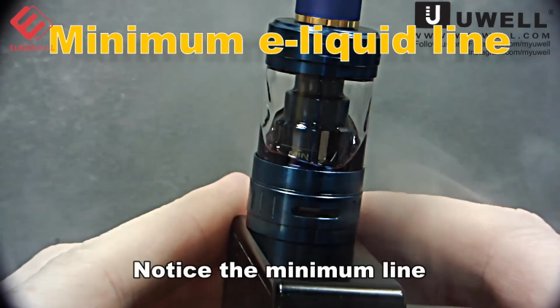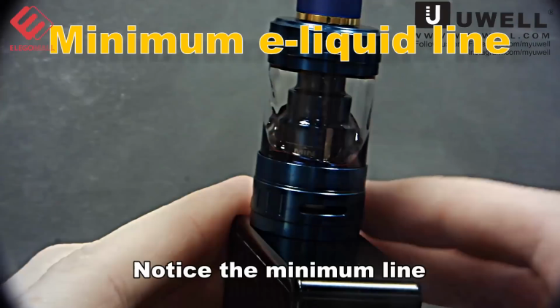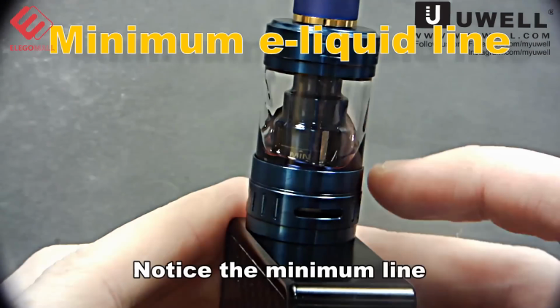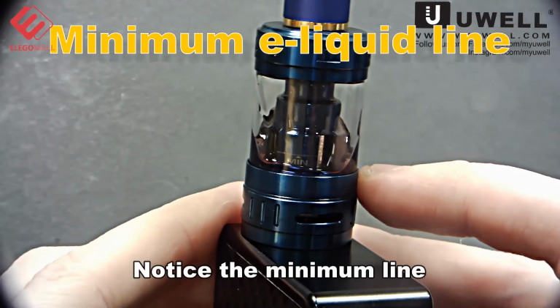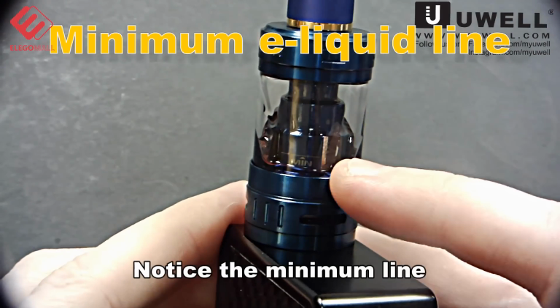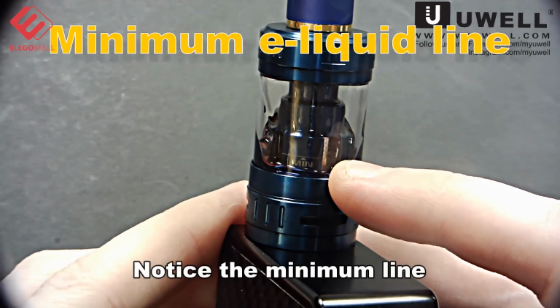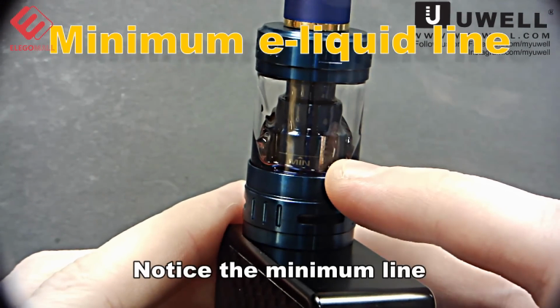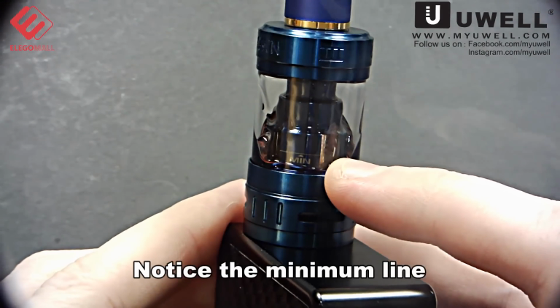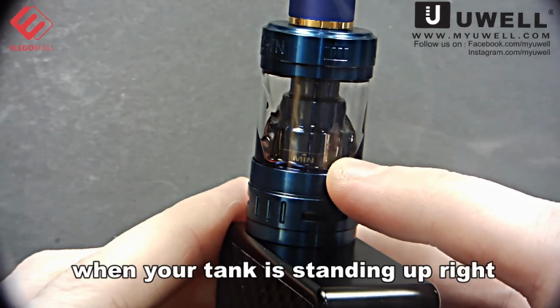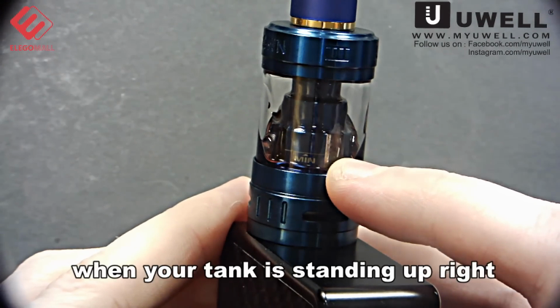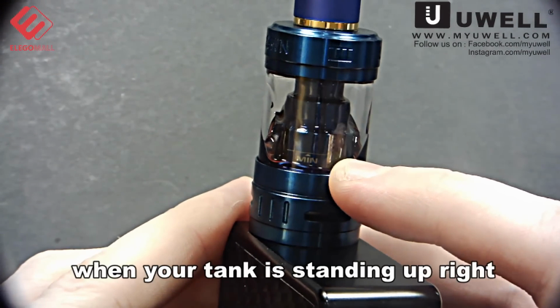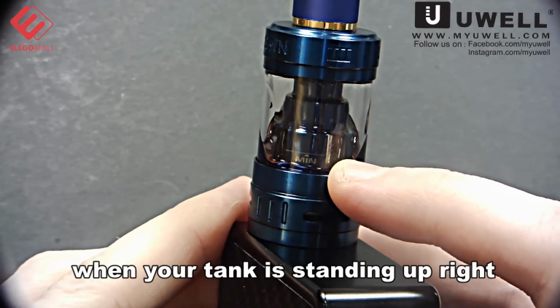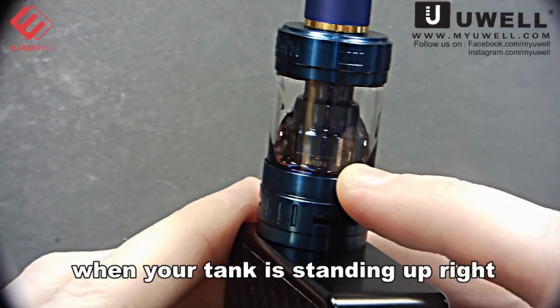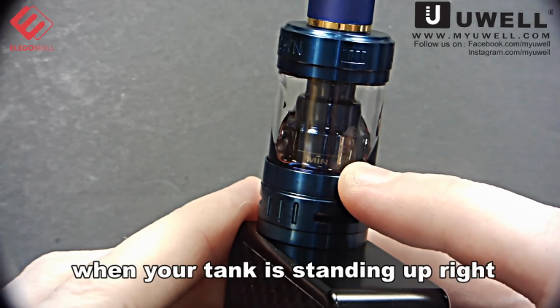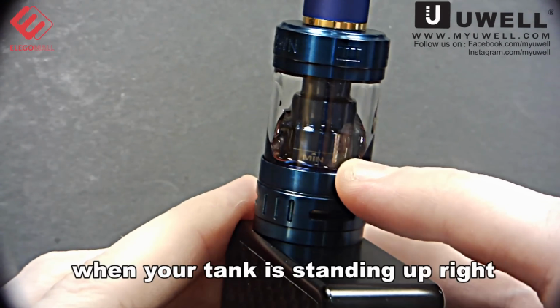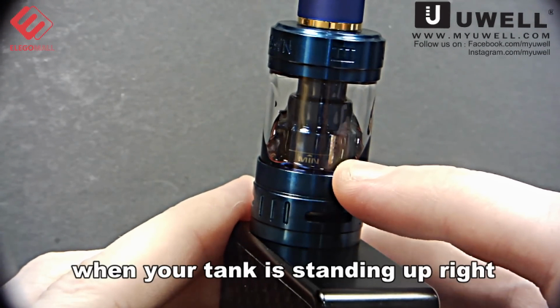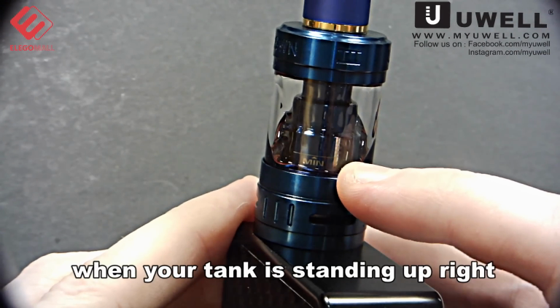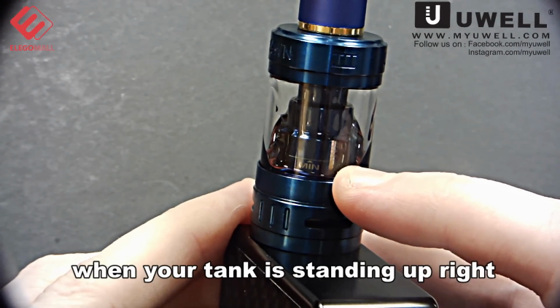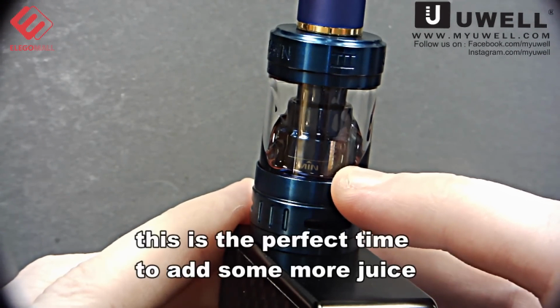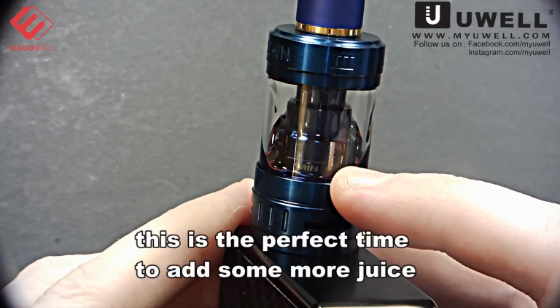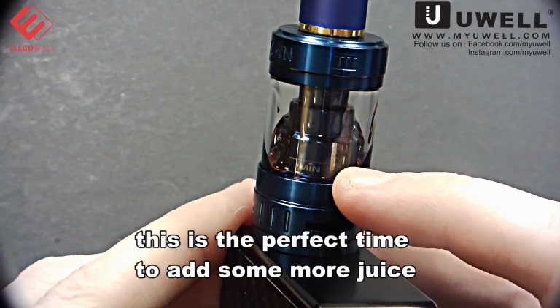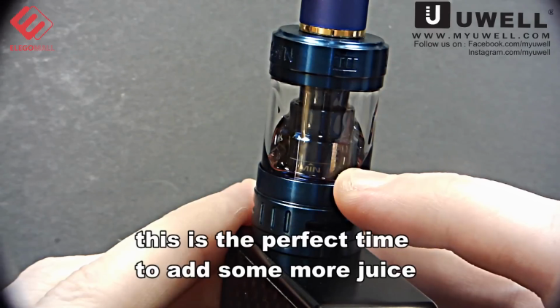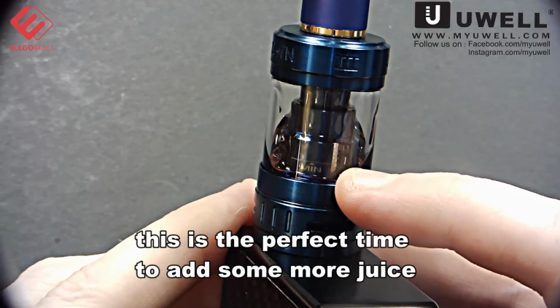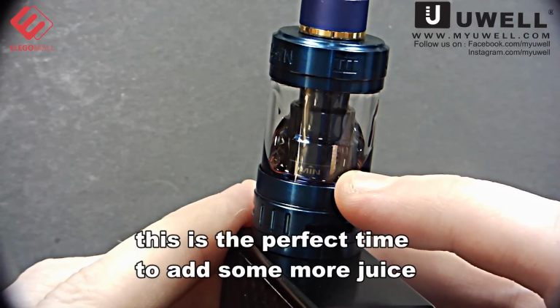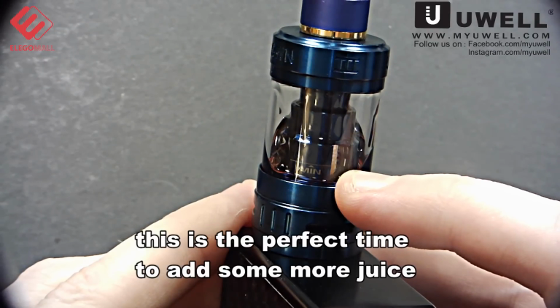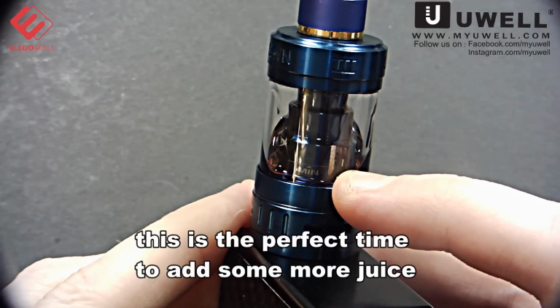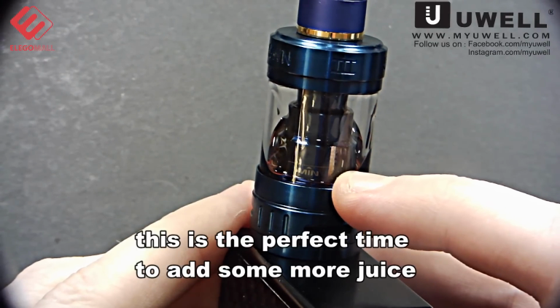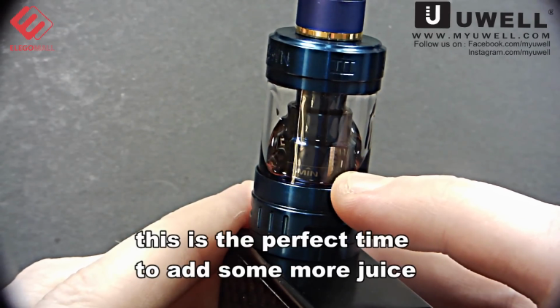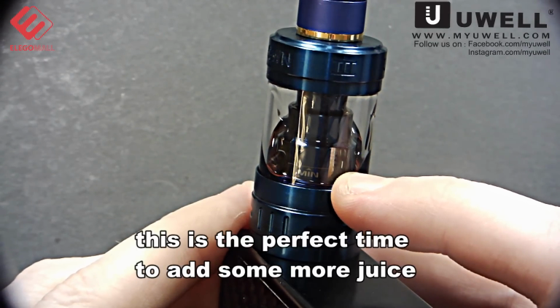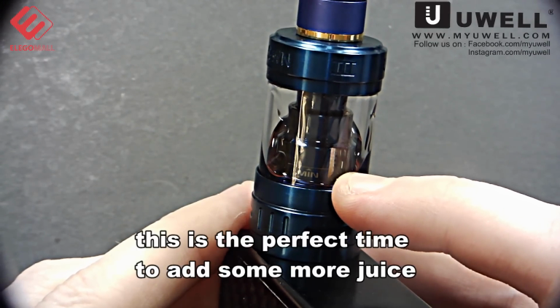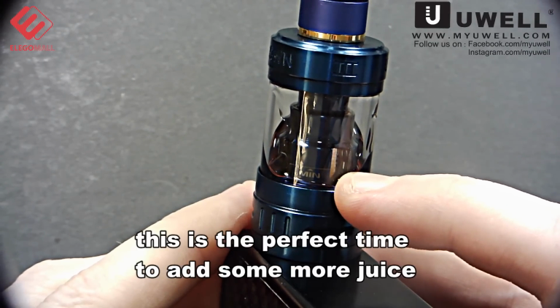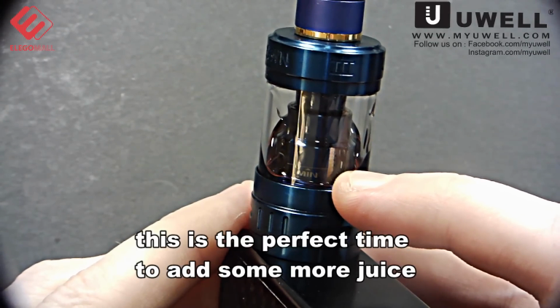Notice the minimum line. When your tank is standing upright, this is the perfect time to add some more juice.